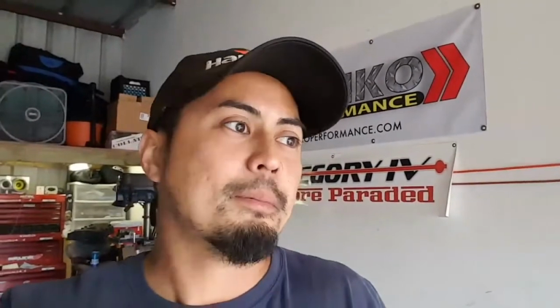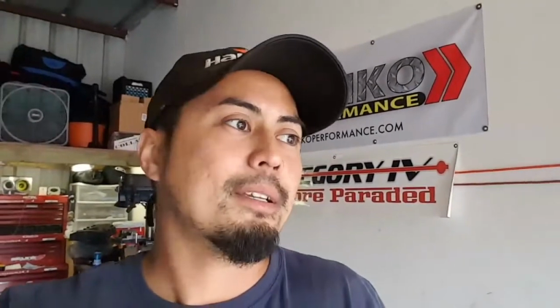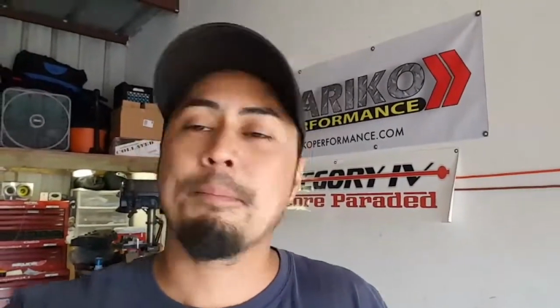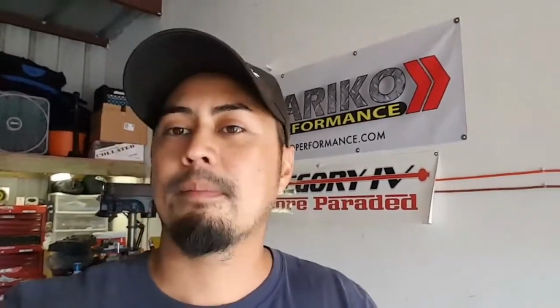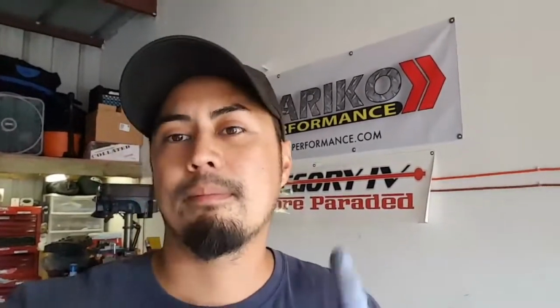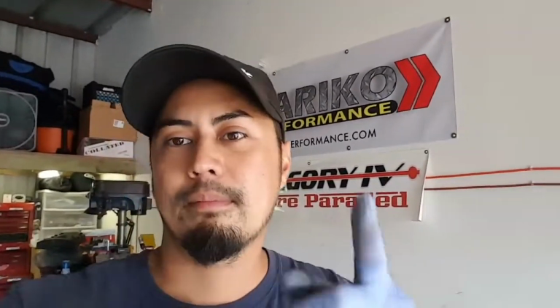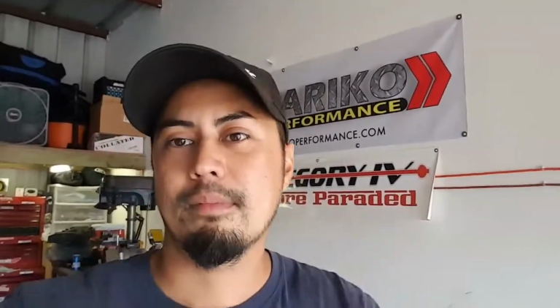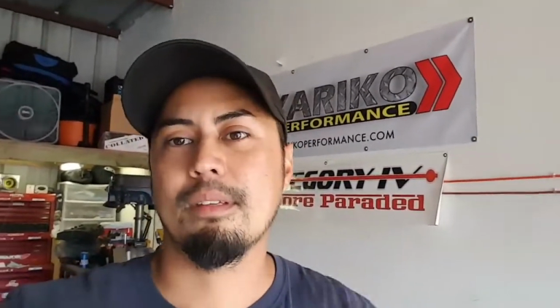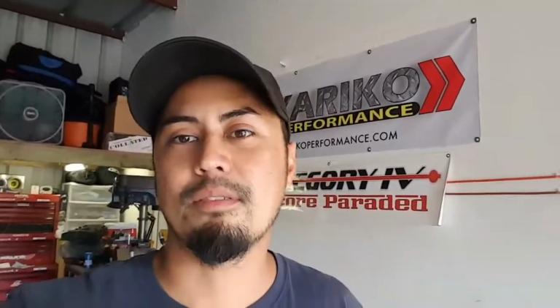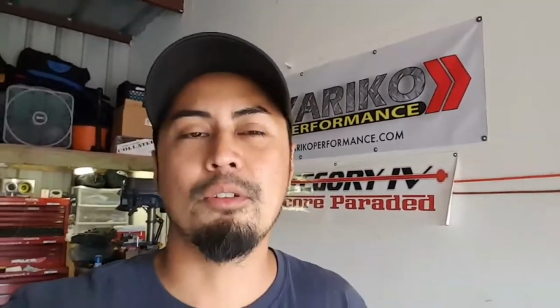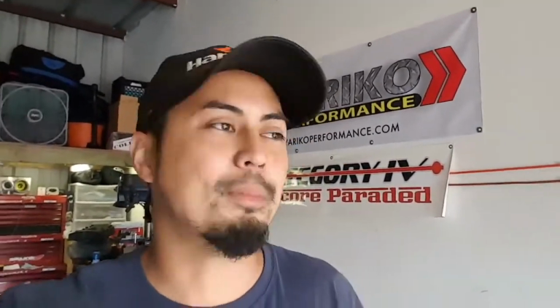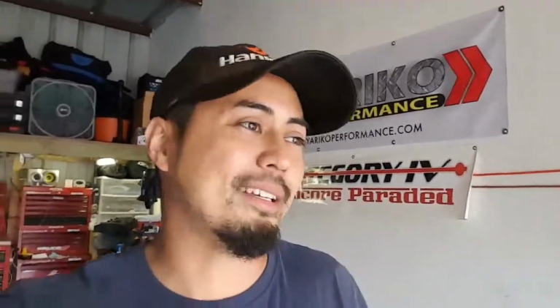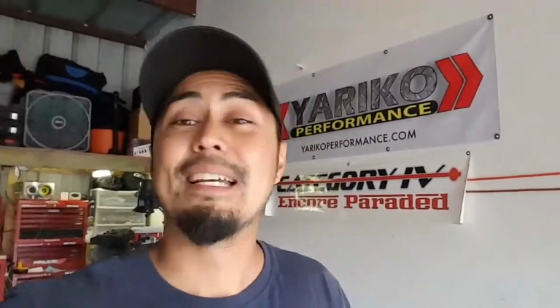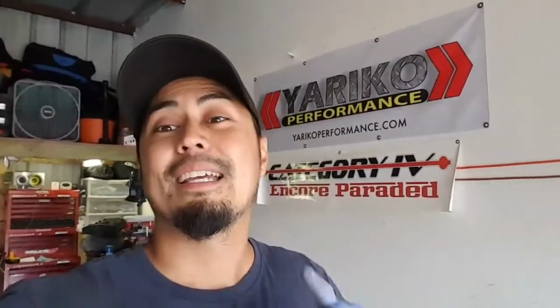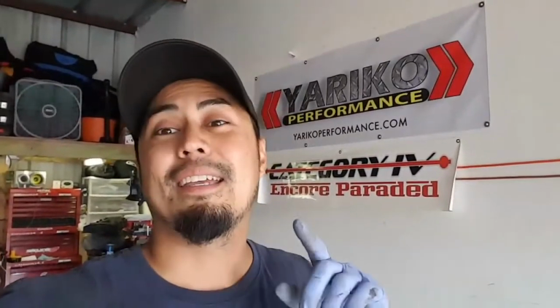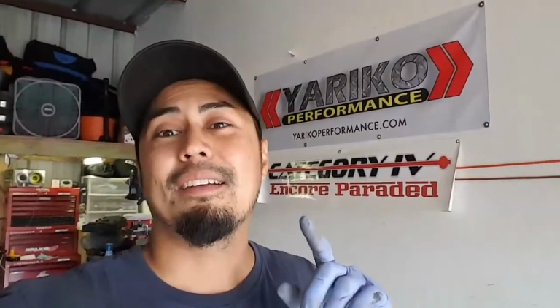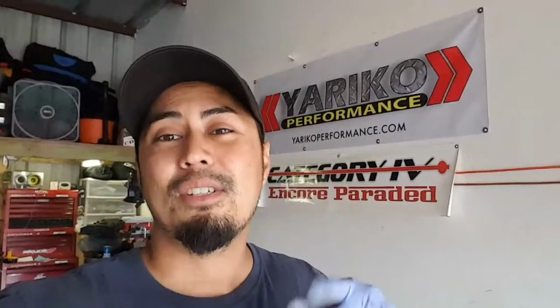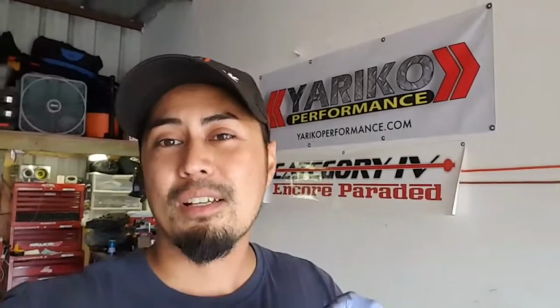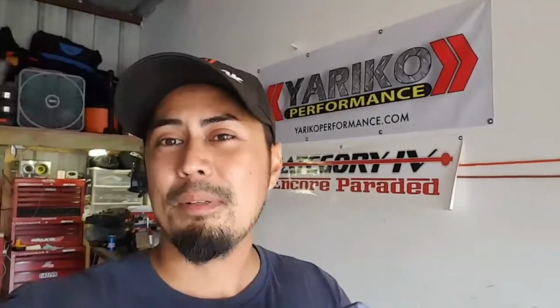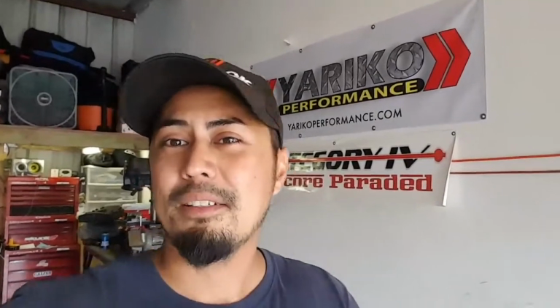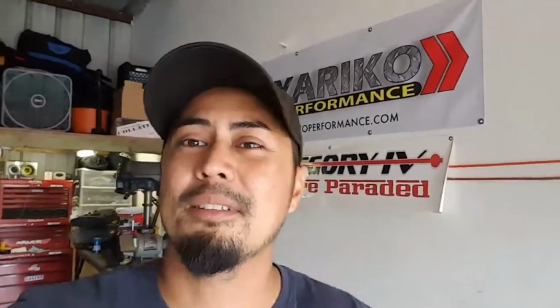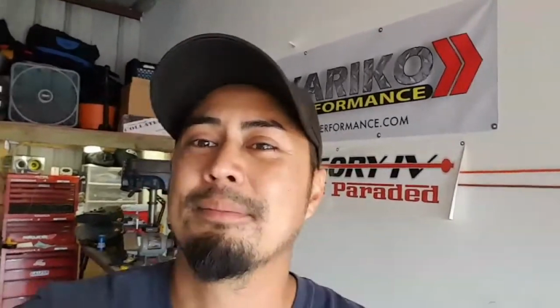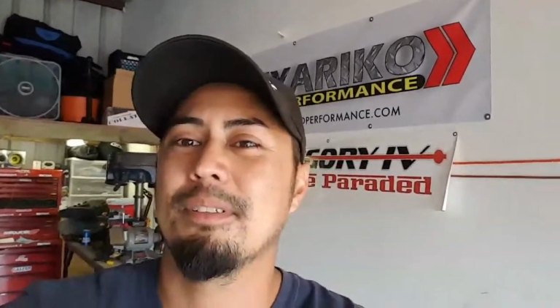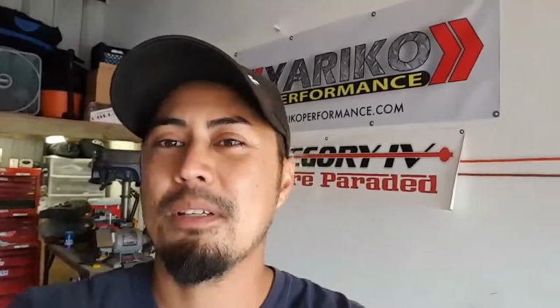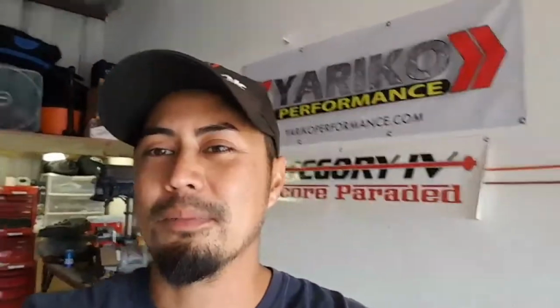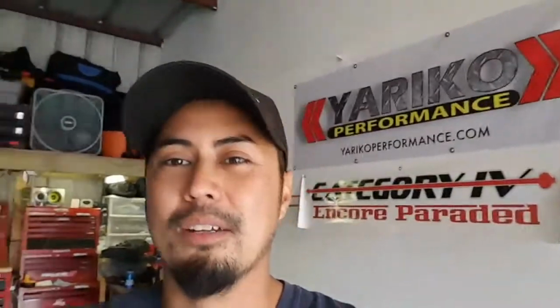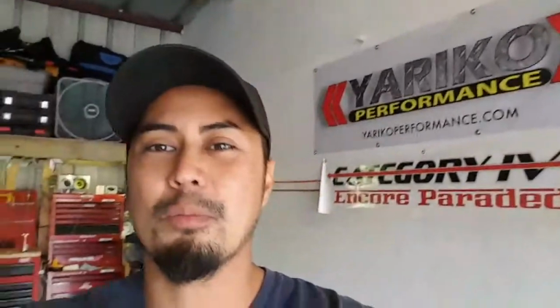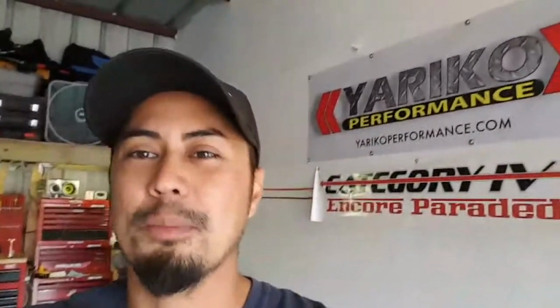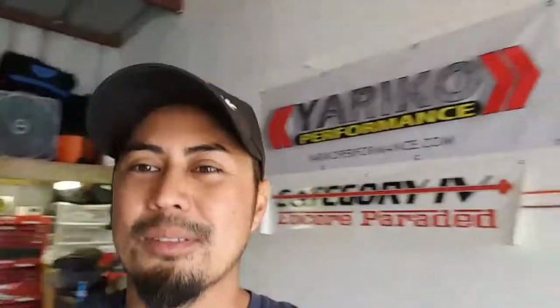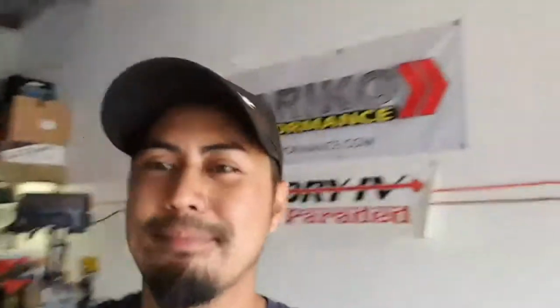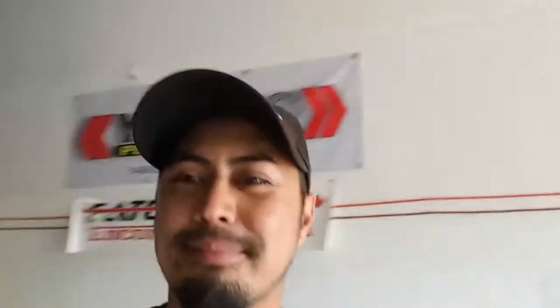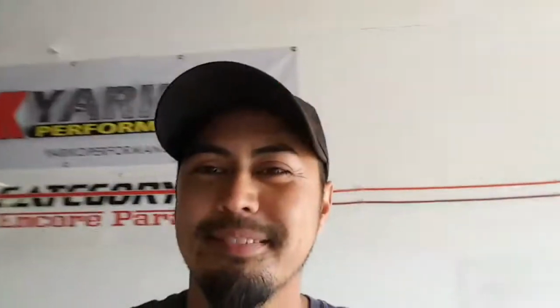But again, good afternoon everybody. I'll see you guys maybe later on. This is Miko, Yareko Performance. Thanks.